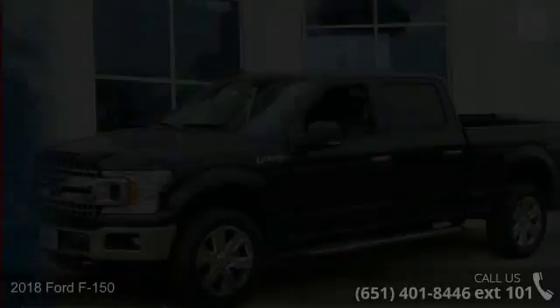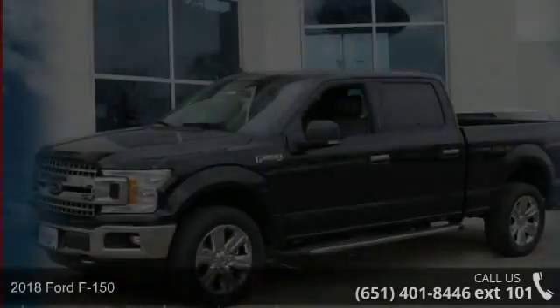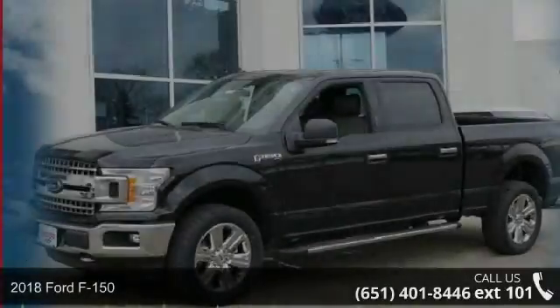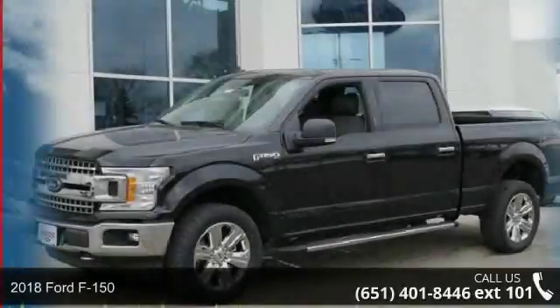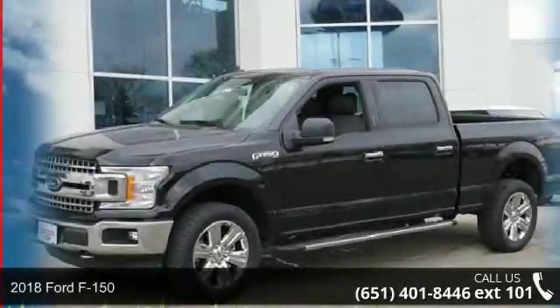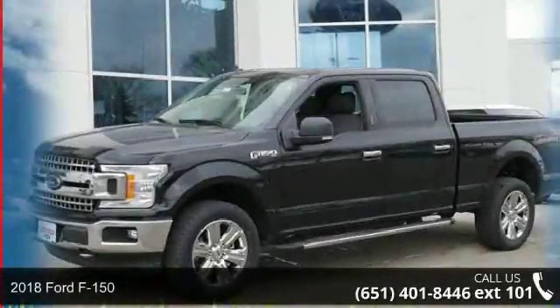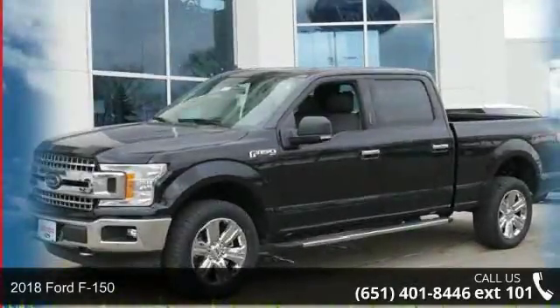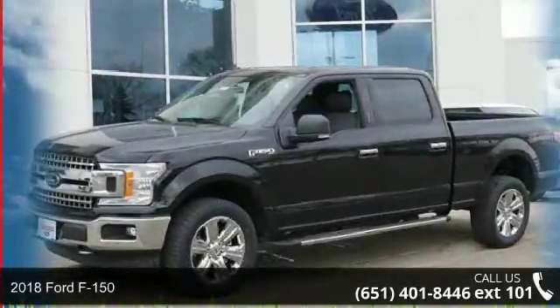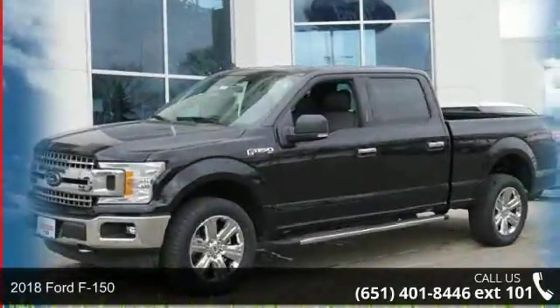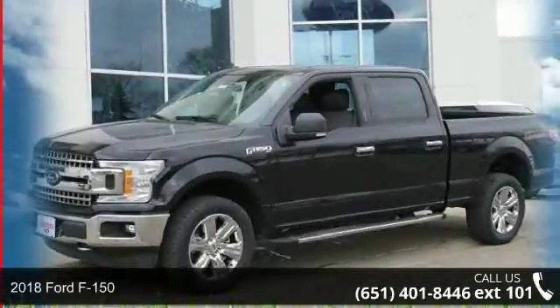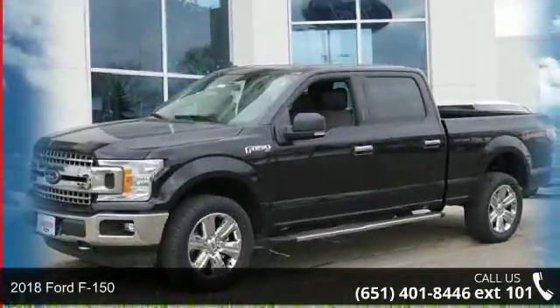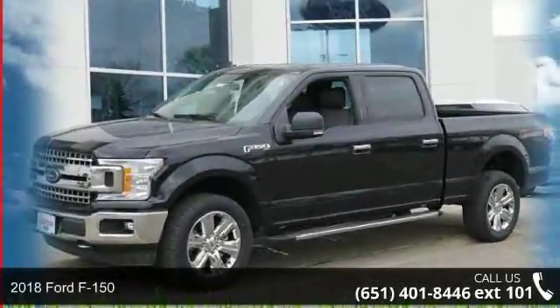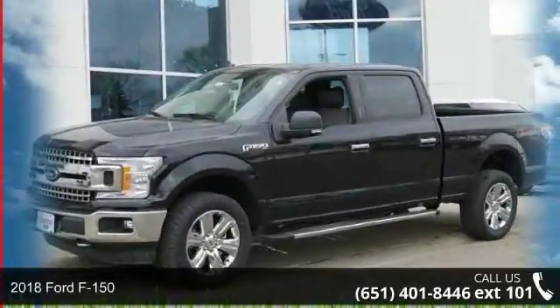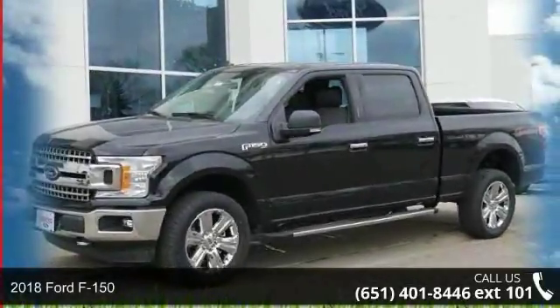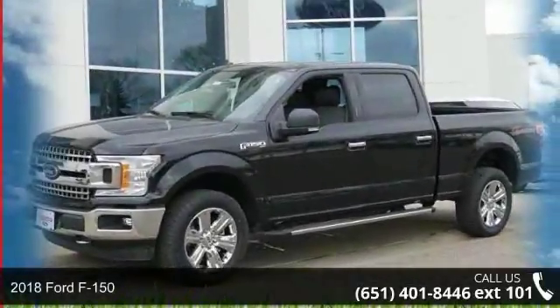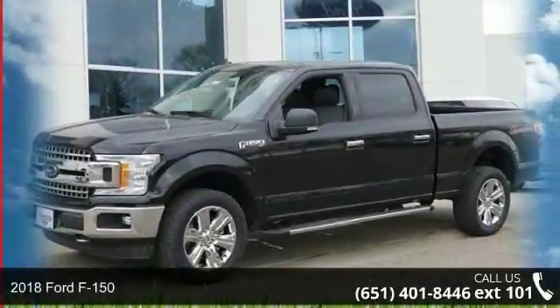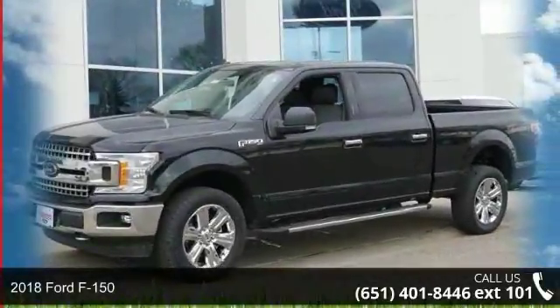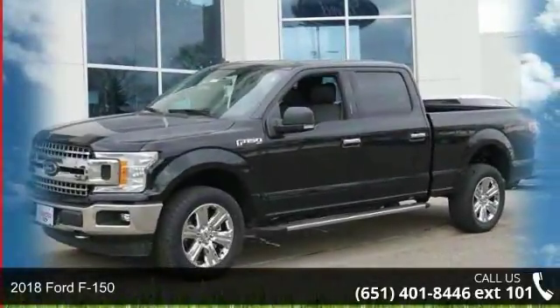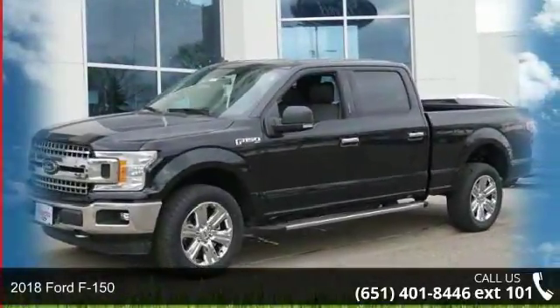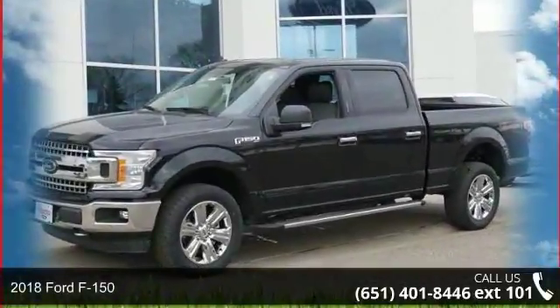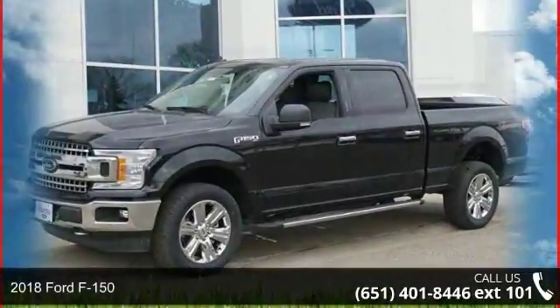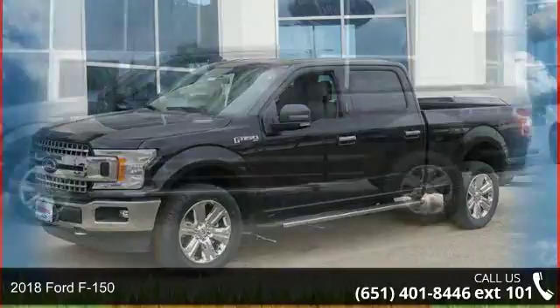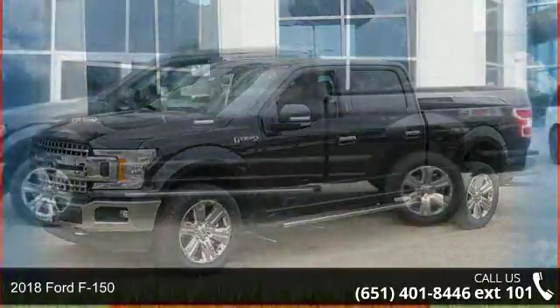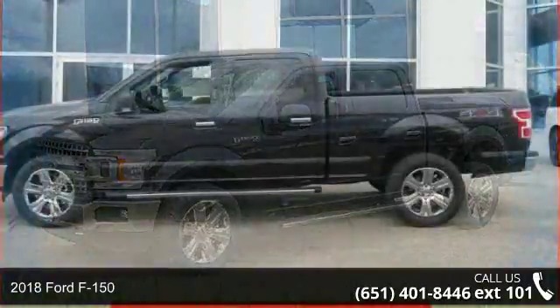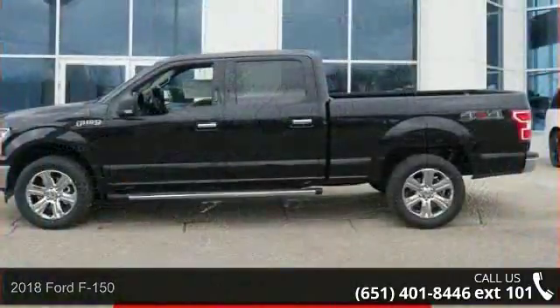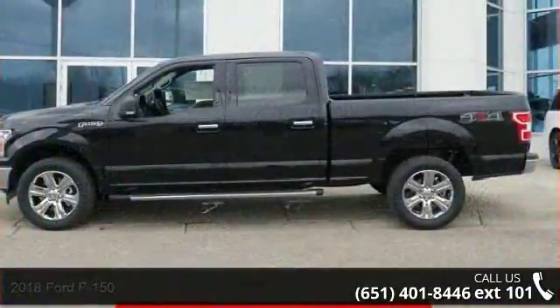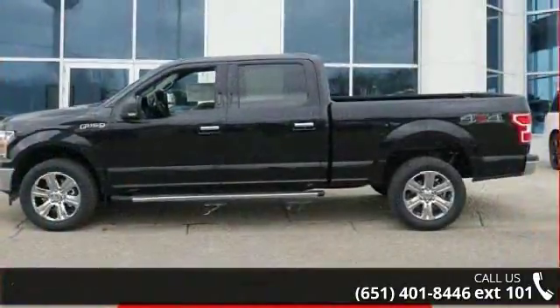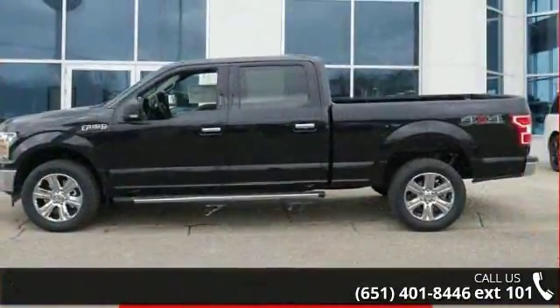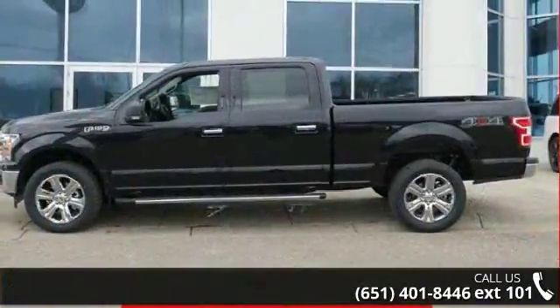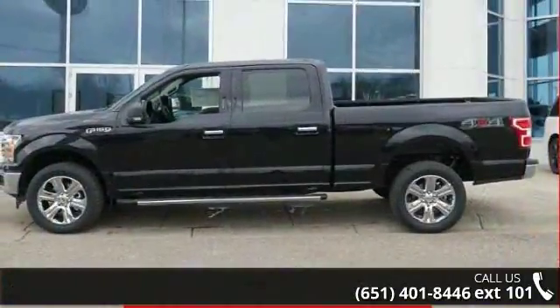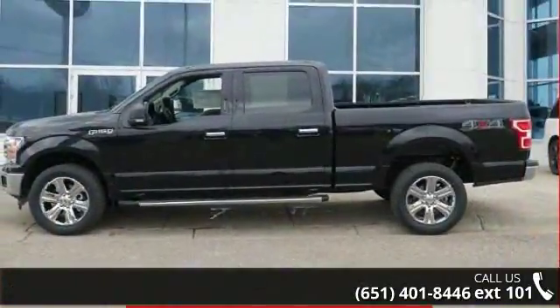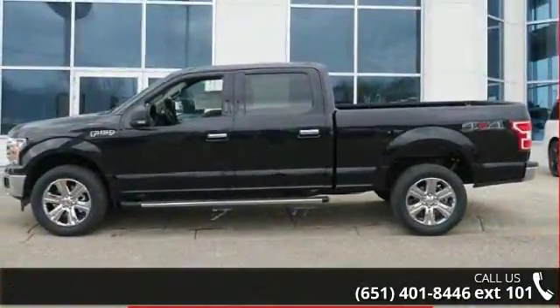Imagine yourself in this 2018 Ford F-150. If you are looking for a first-rate auto, this one could be yours today.